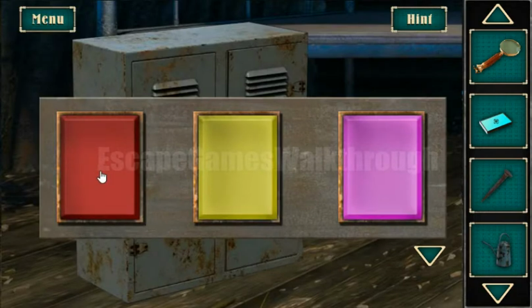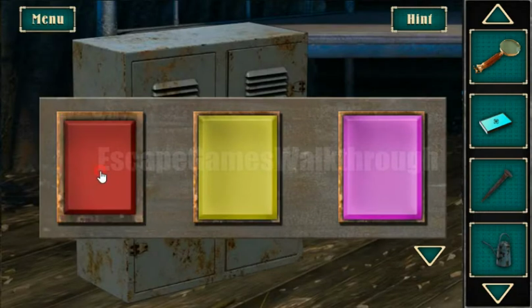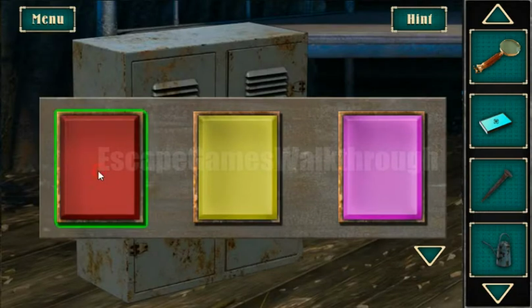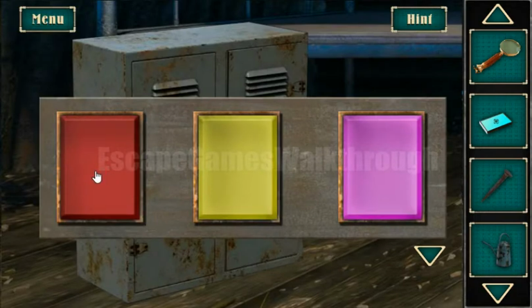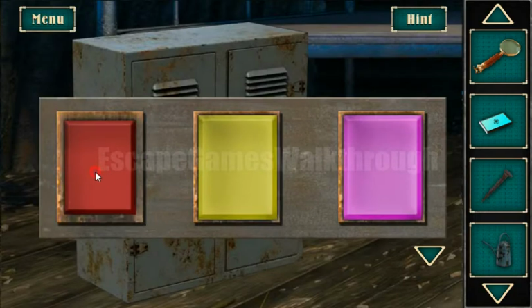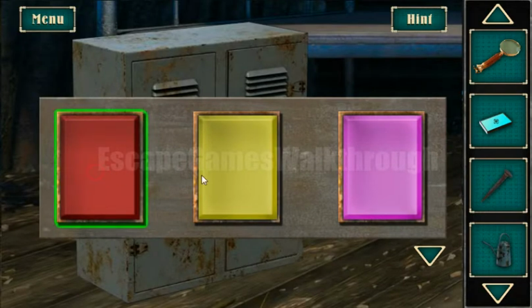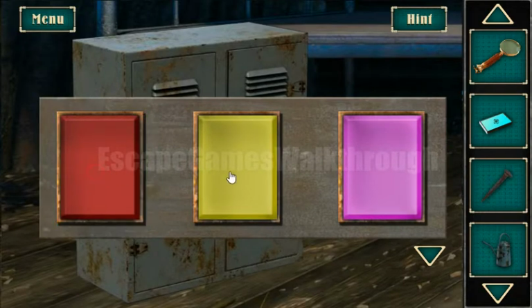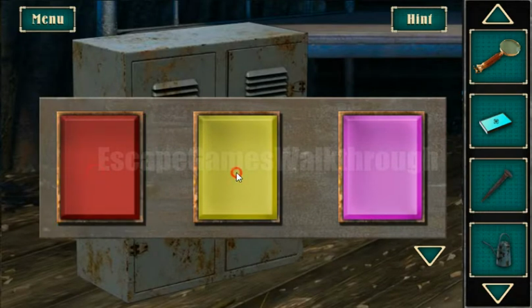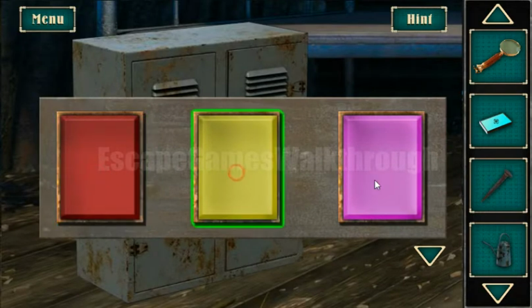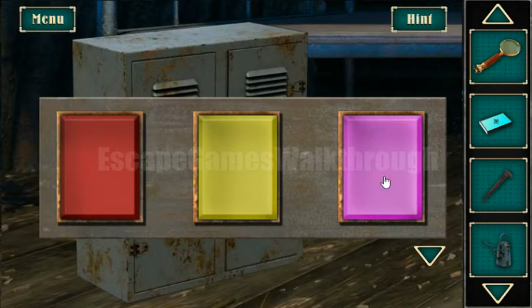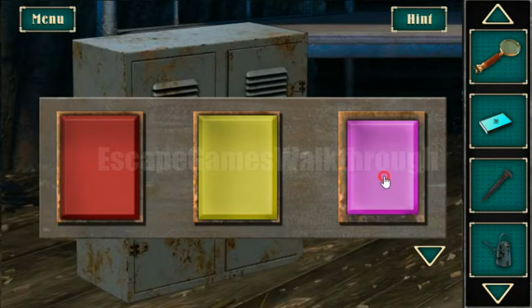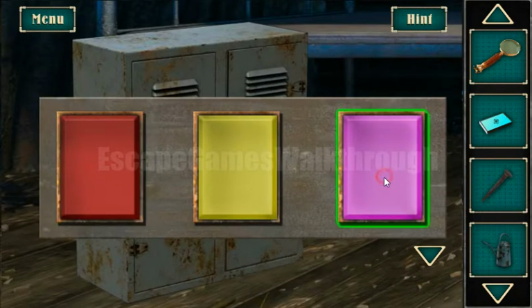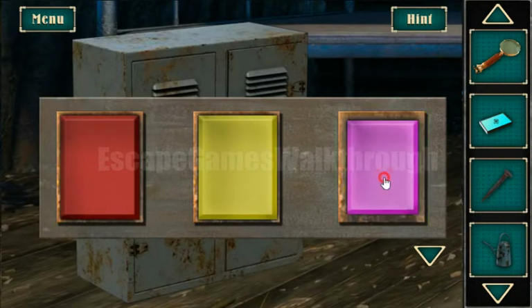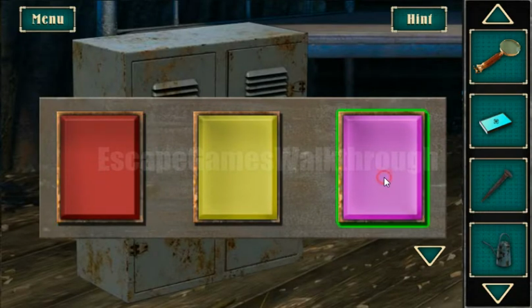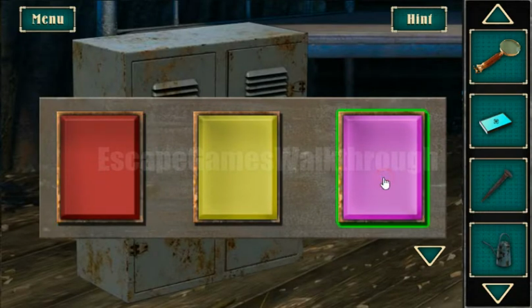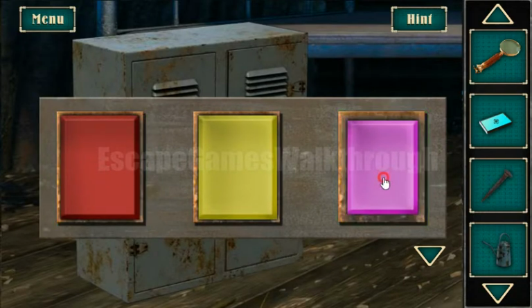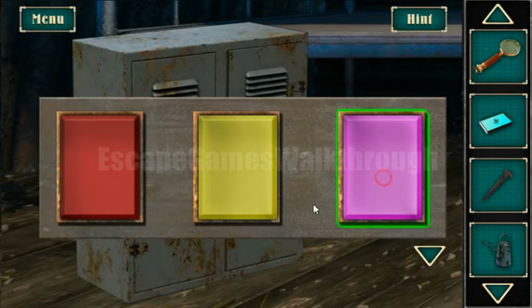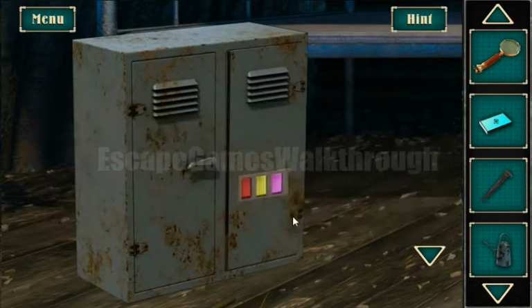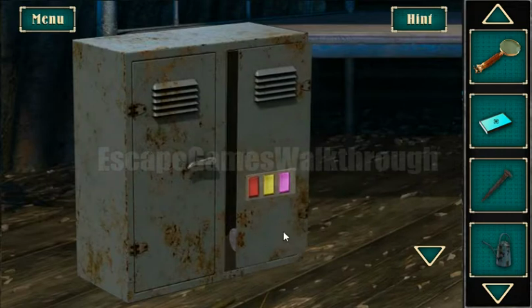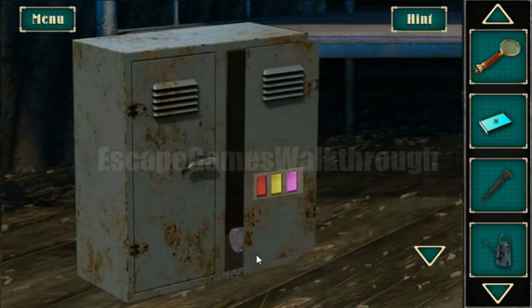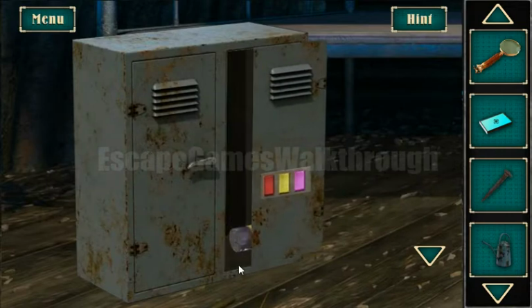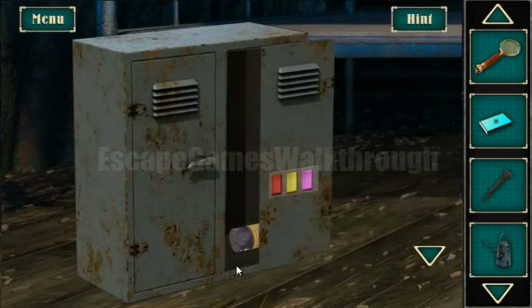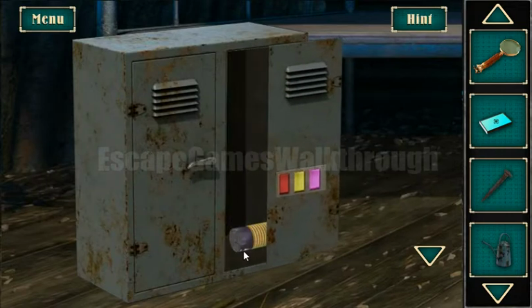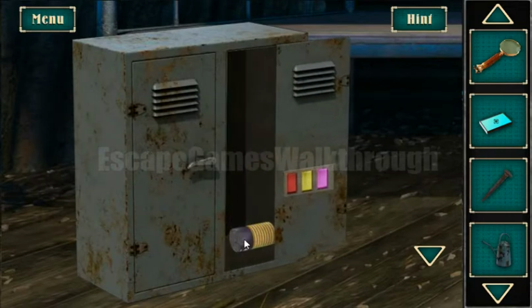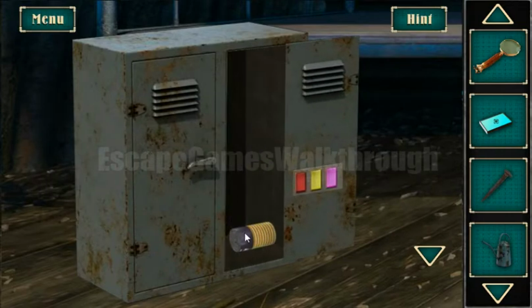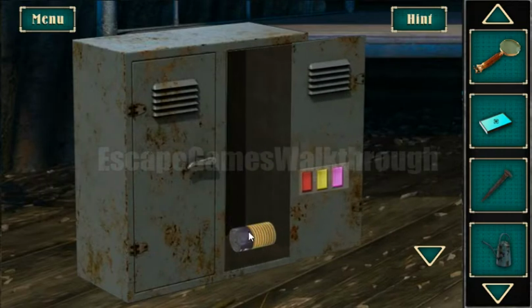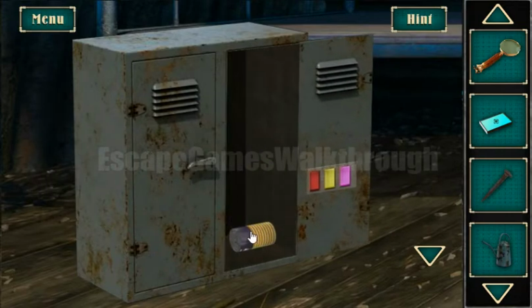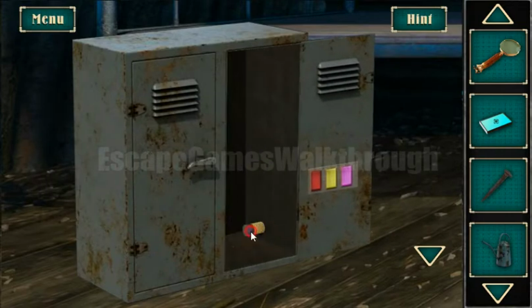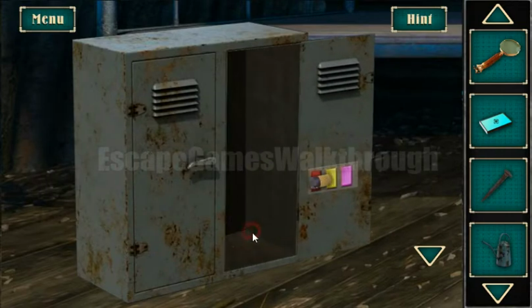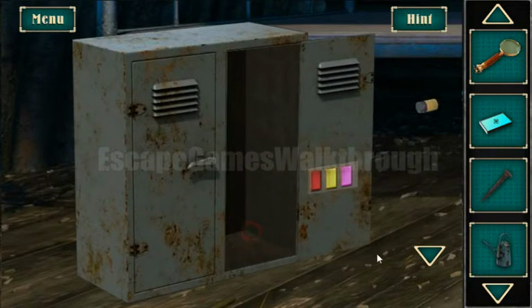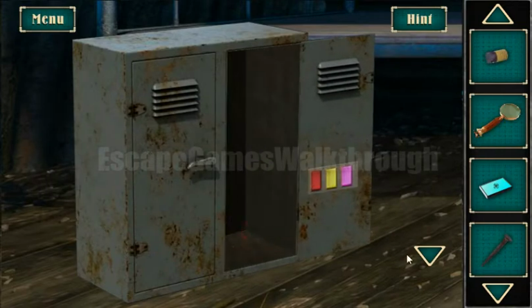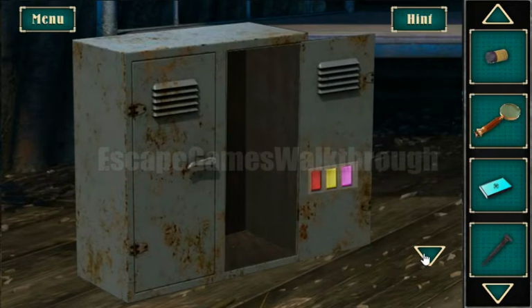We have red, red, yellow and three times pink. Okay, we've got a battery.